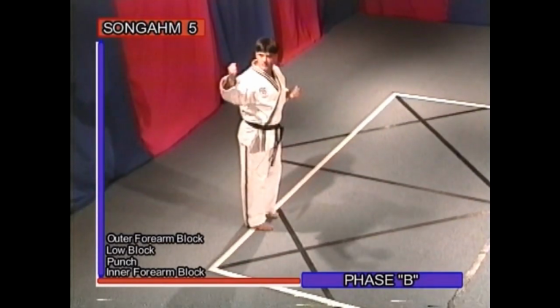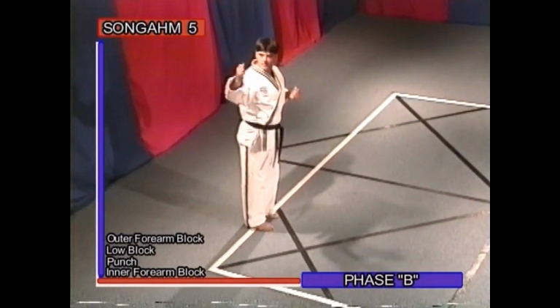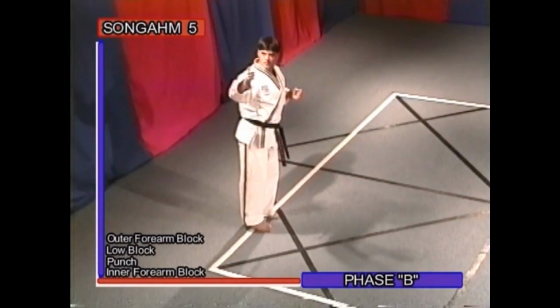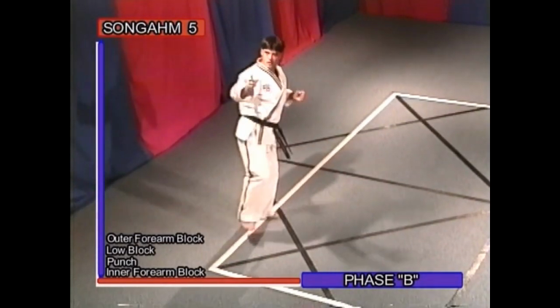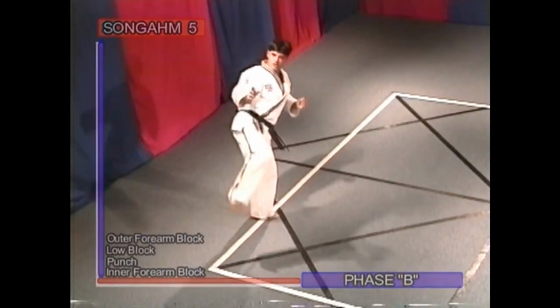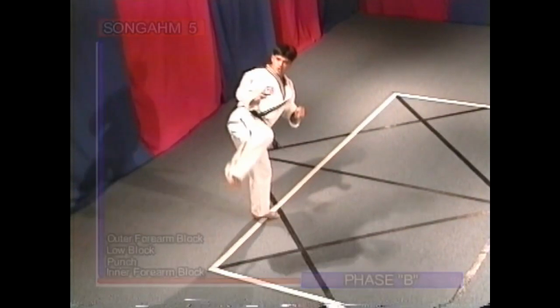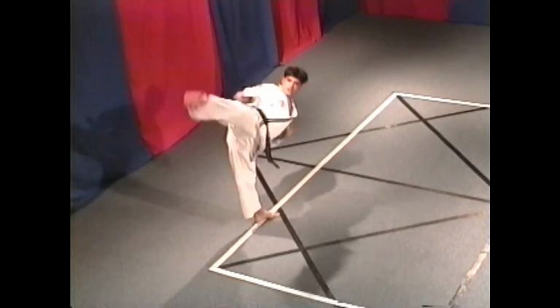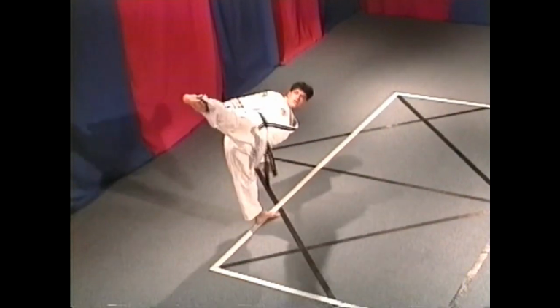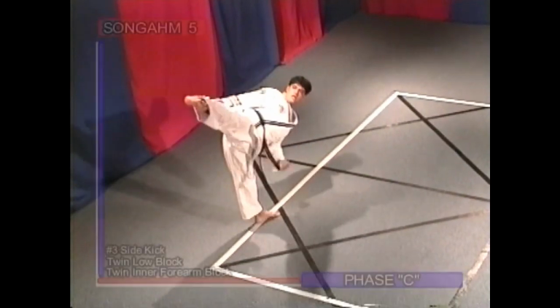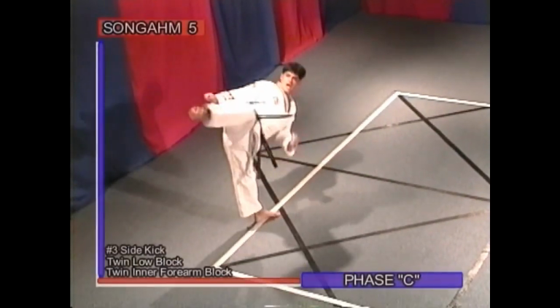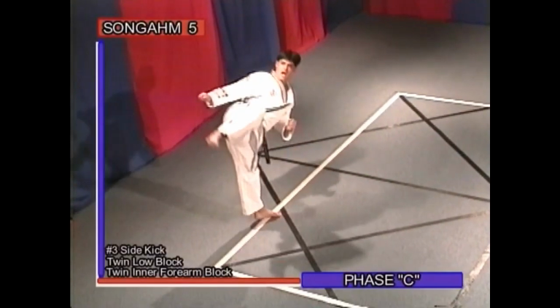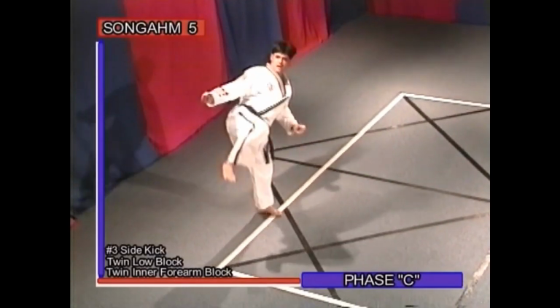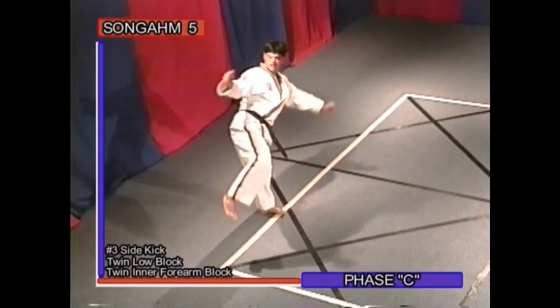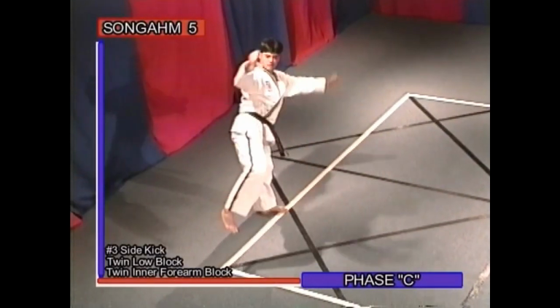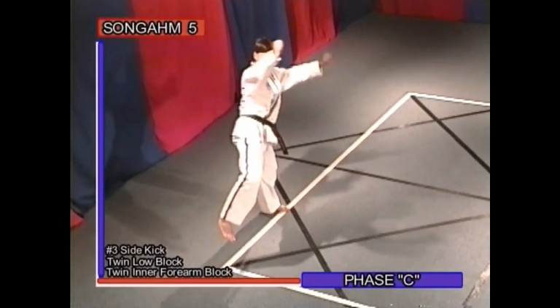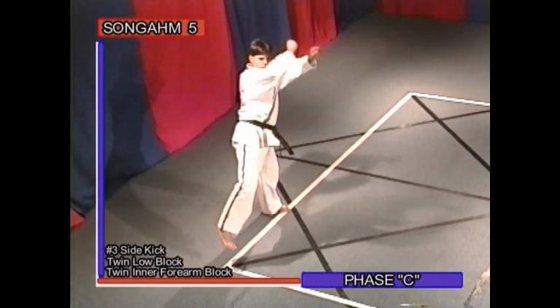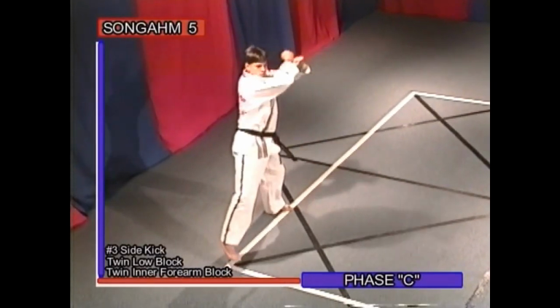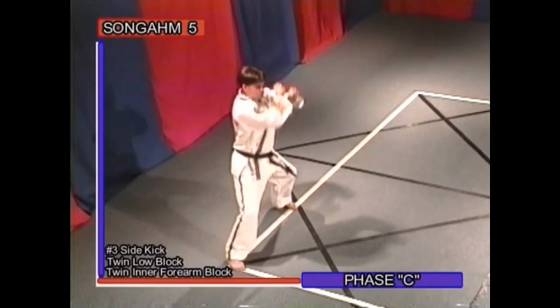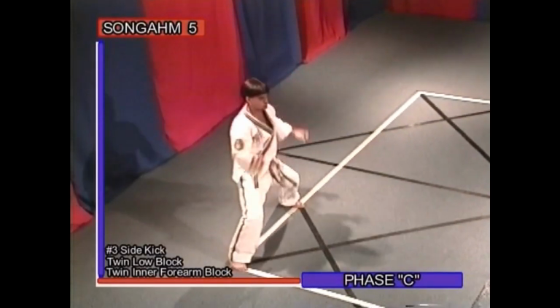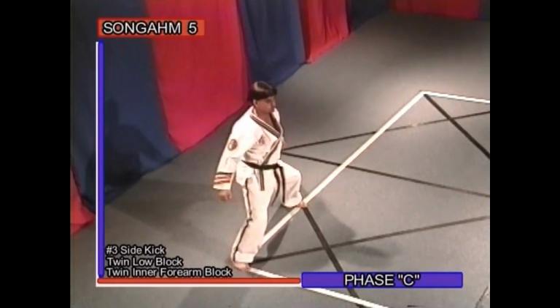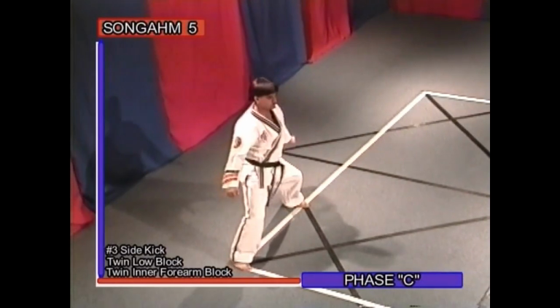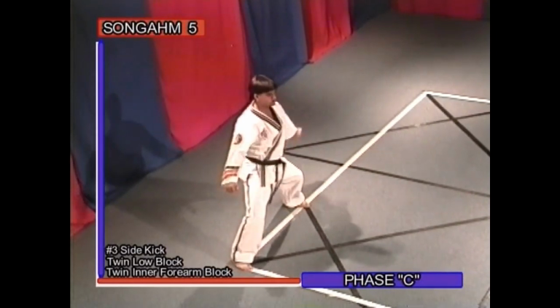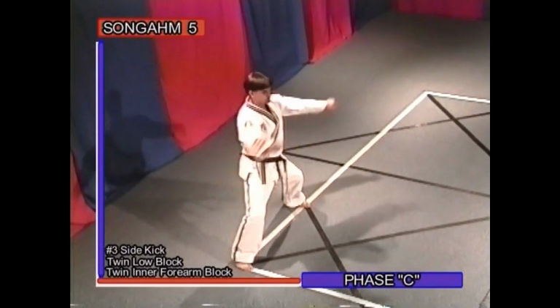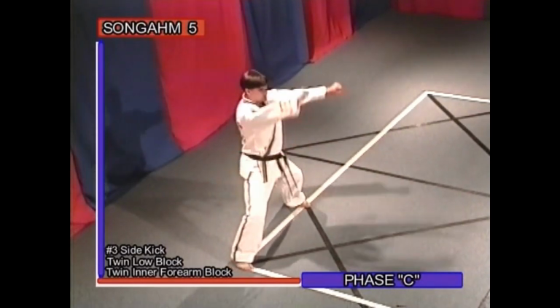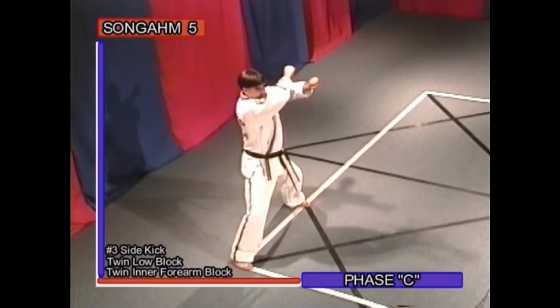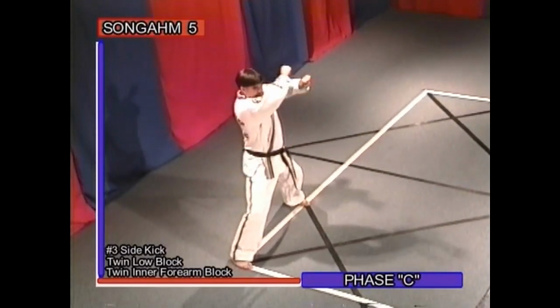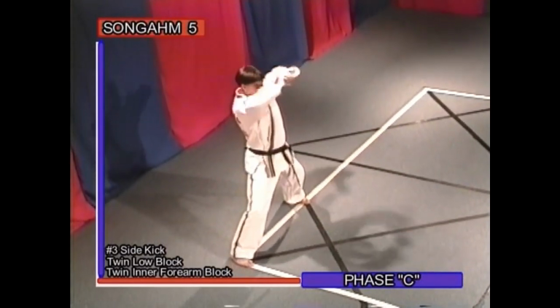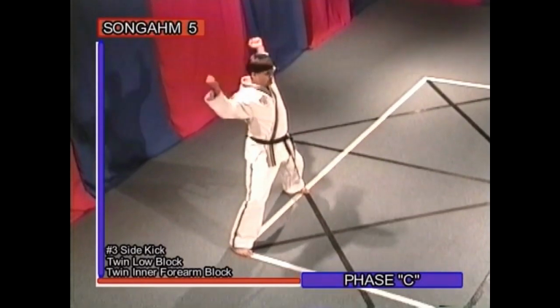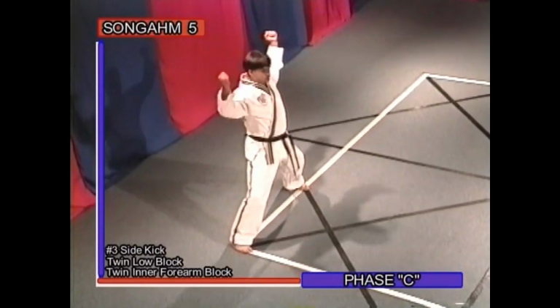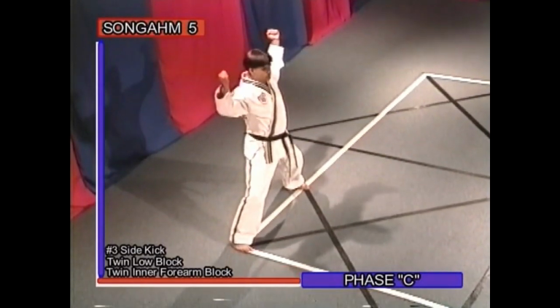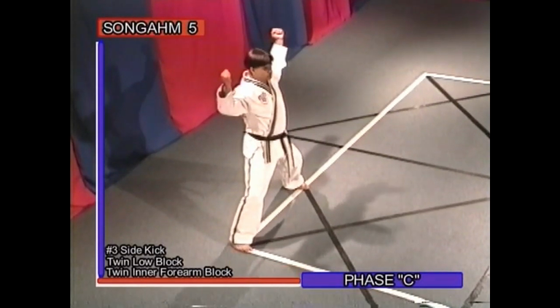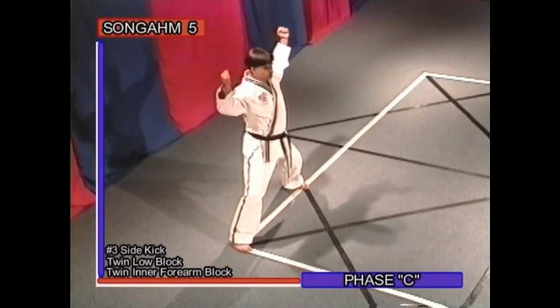Phase C: number three side kick, twin low block, twin inner forearm block.